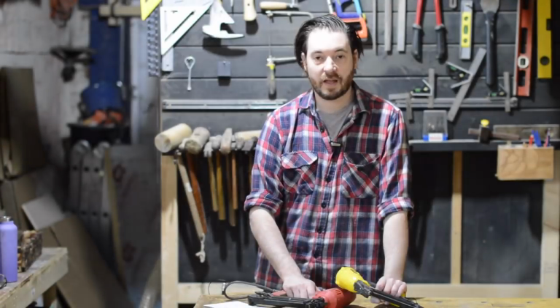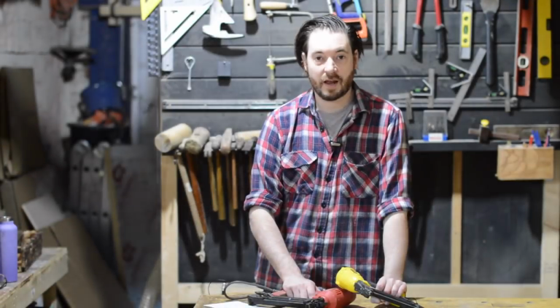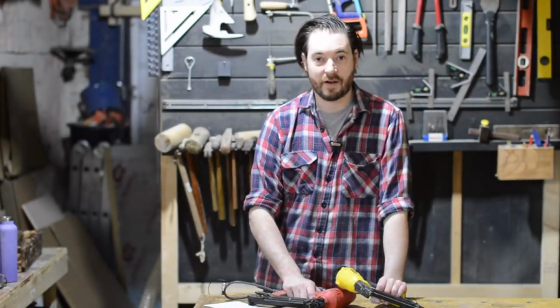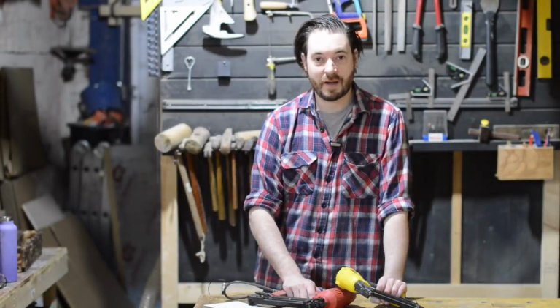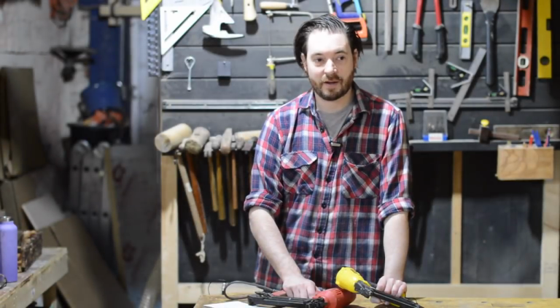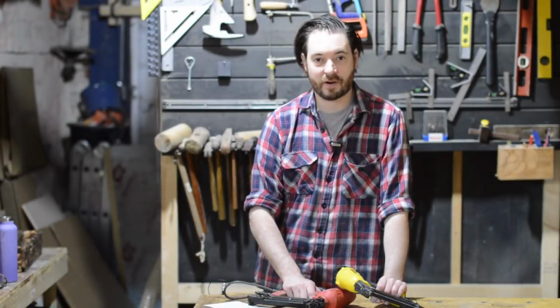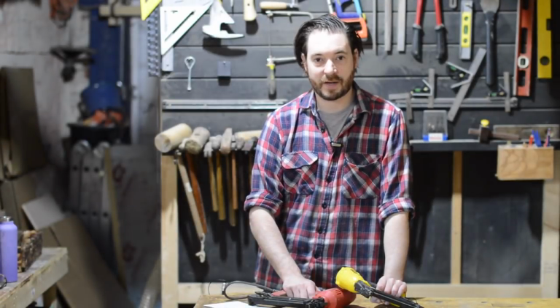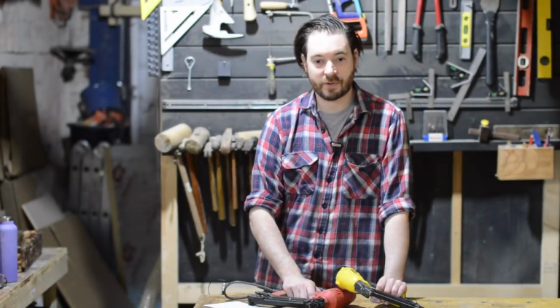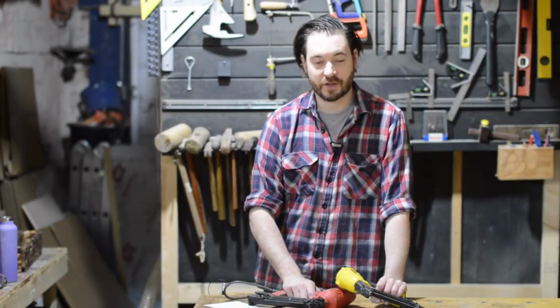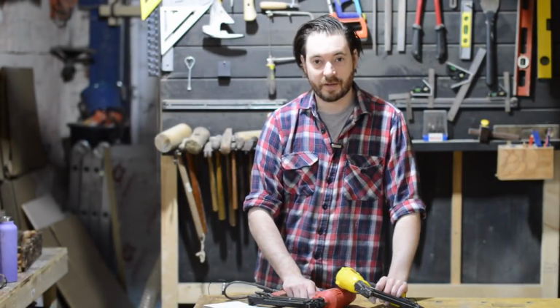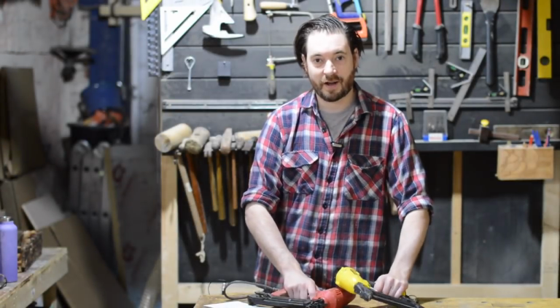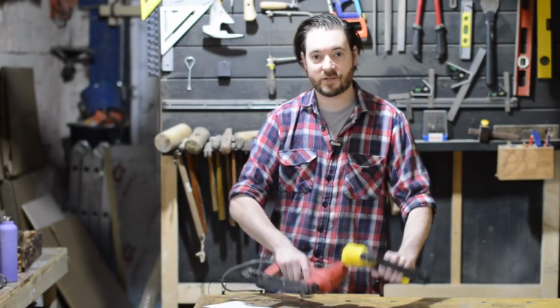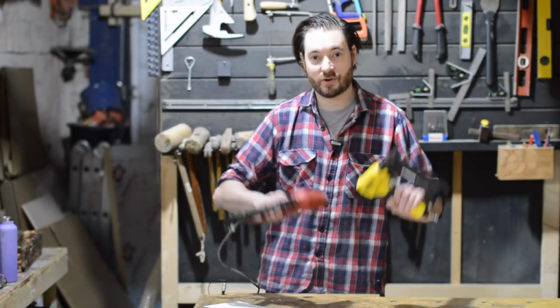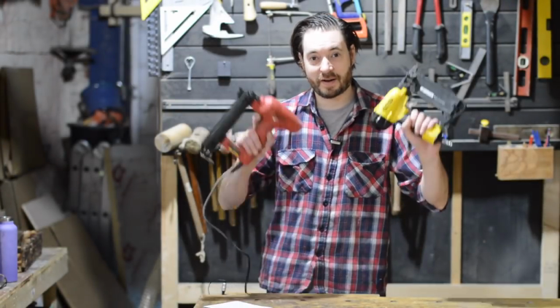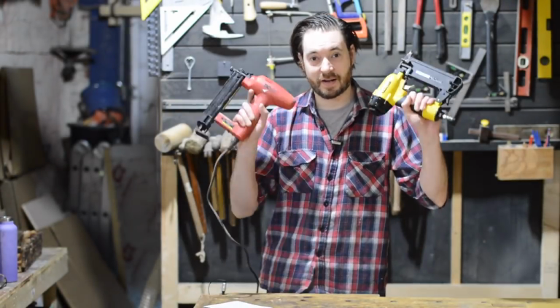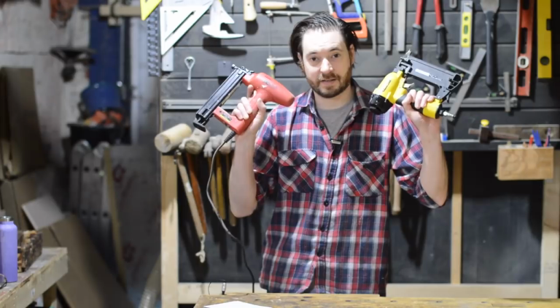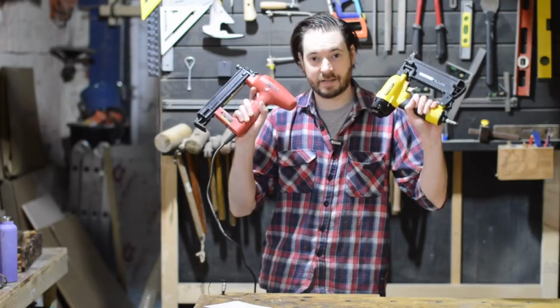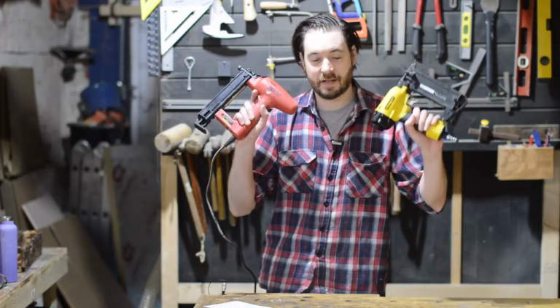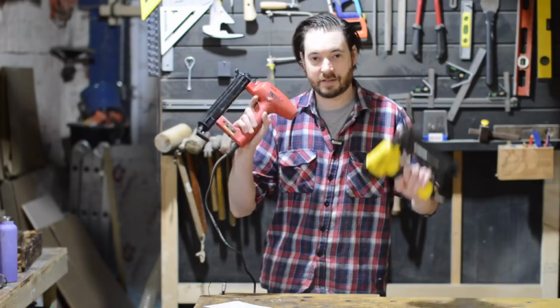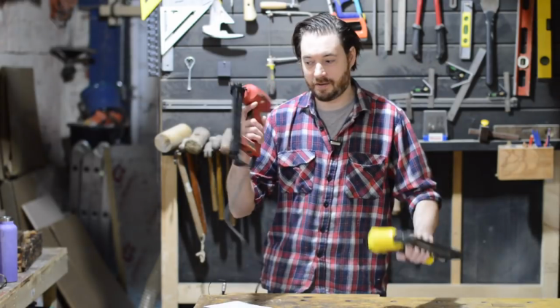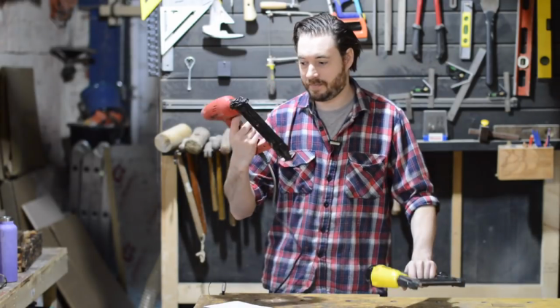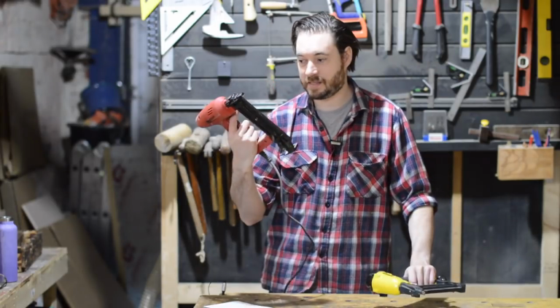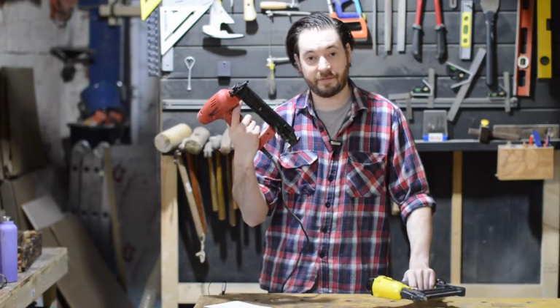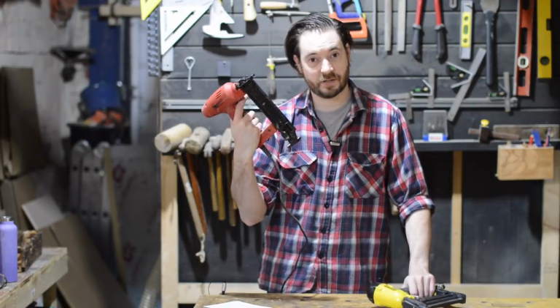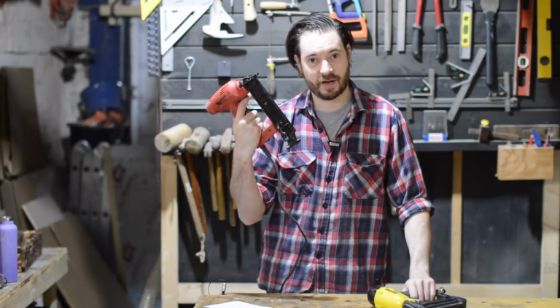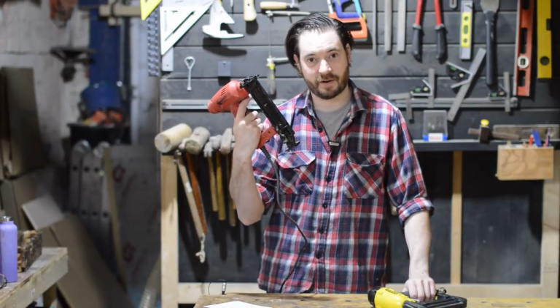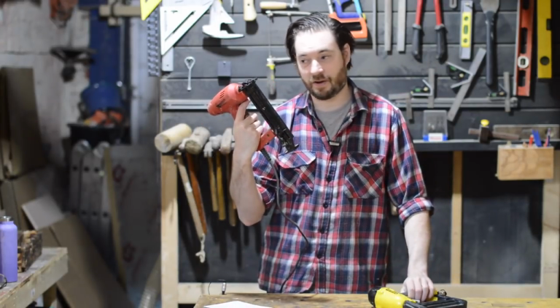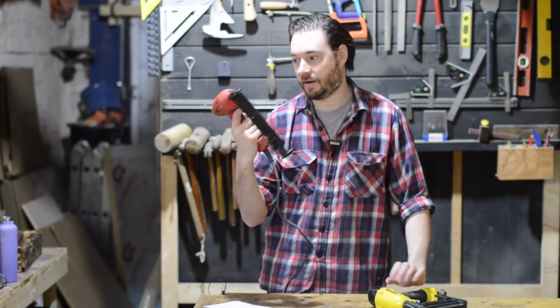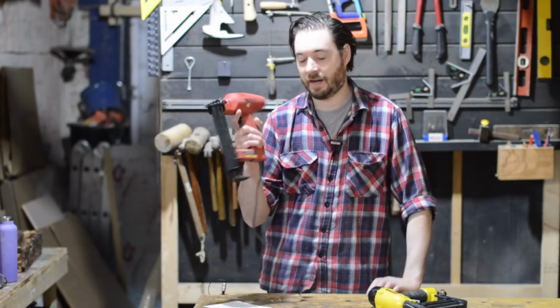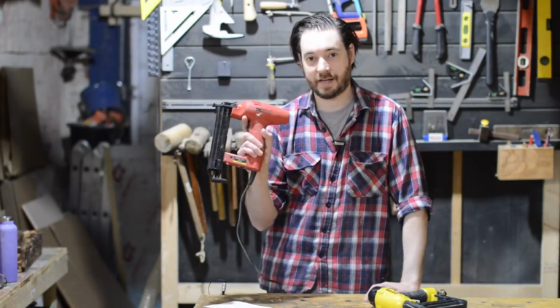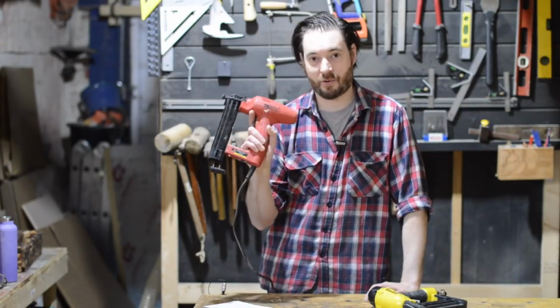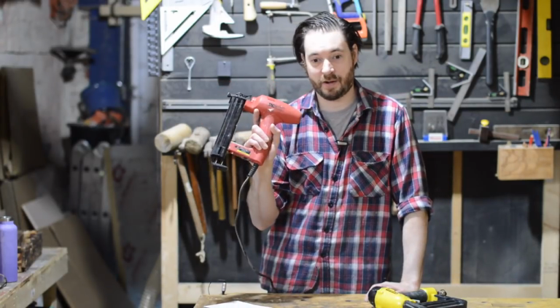Hello, I'm Matt and welcome to Badger Workshop. I want to talk about guns. So this is the first one I ever got, a Tacwise.